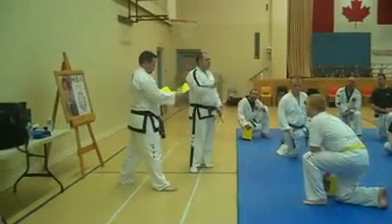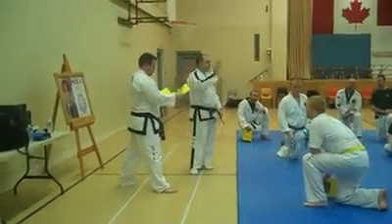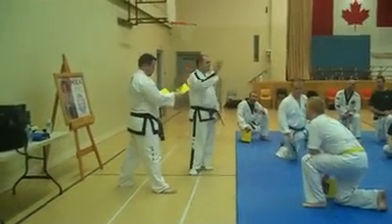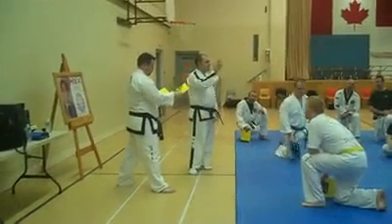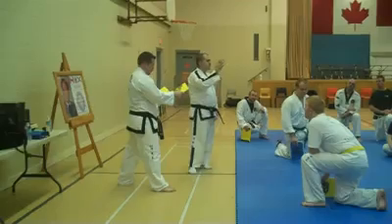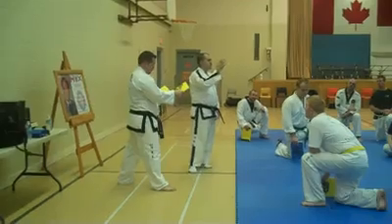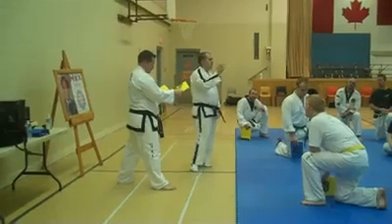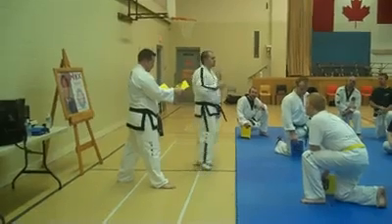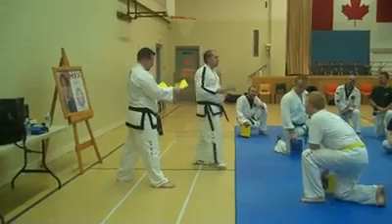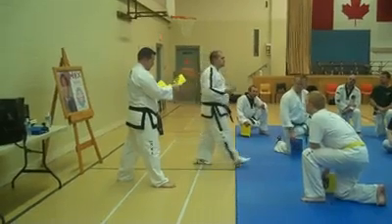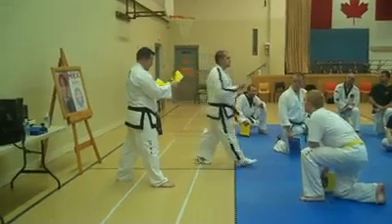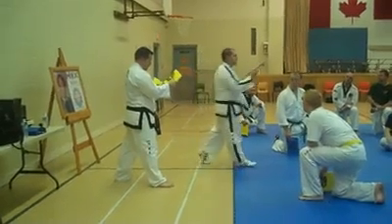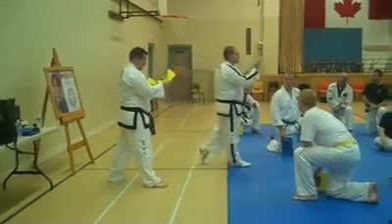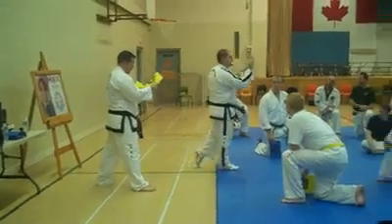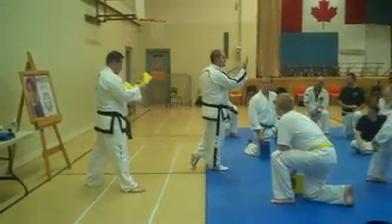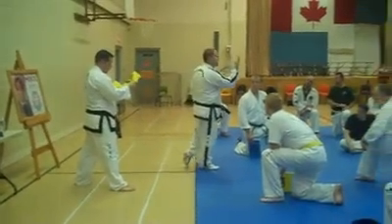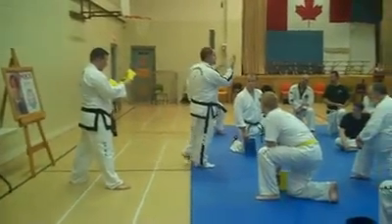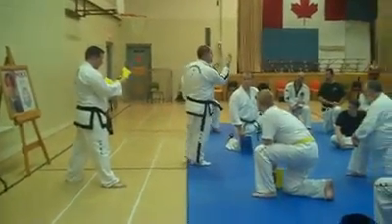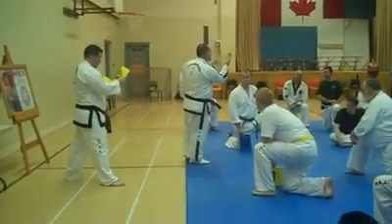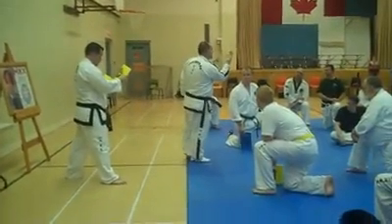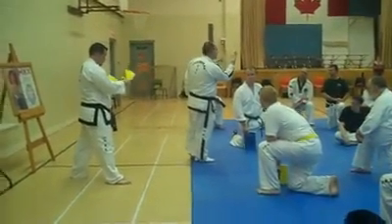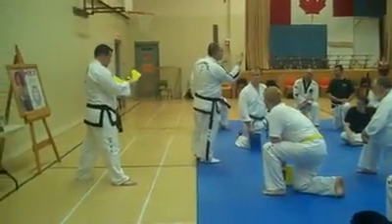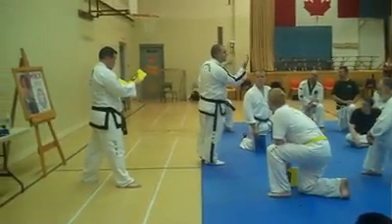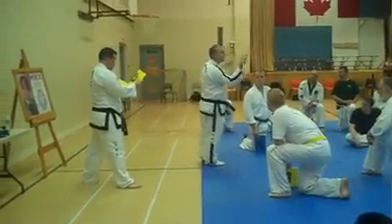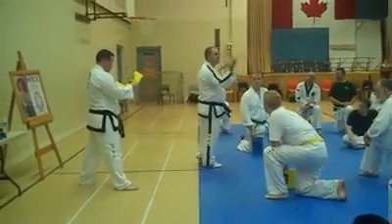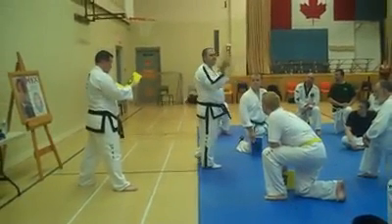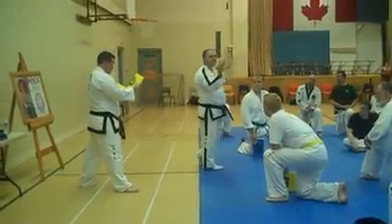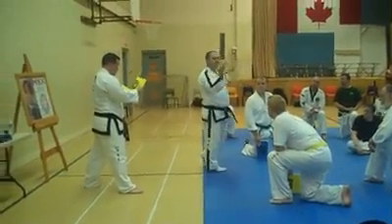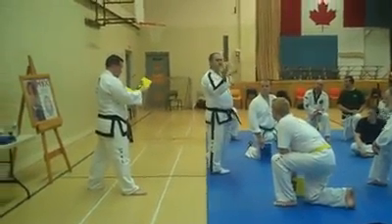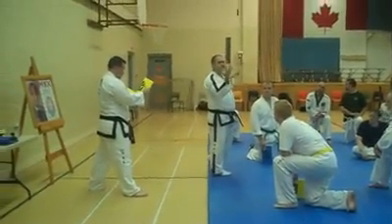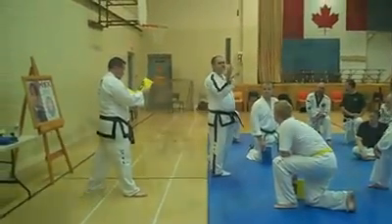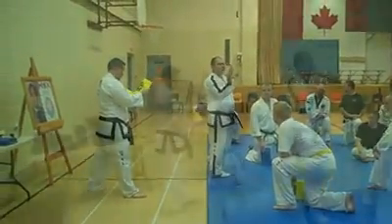When you hit with a knife hand, what's also important is make sure your fingers aren't spread. Make sure your fingers are together.